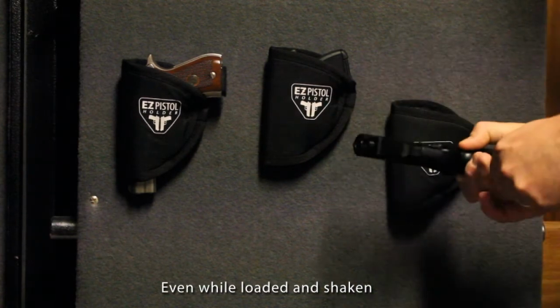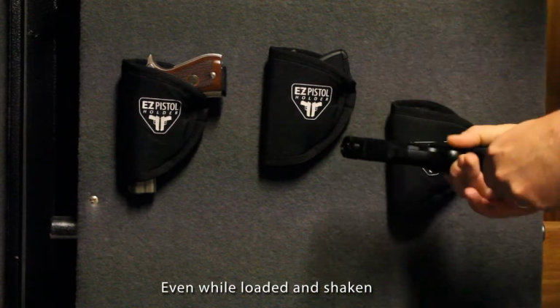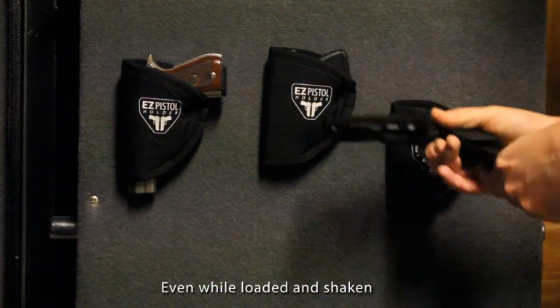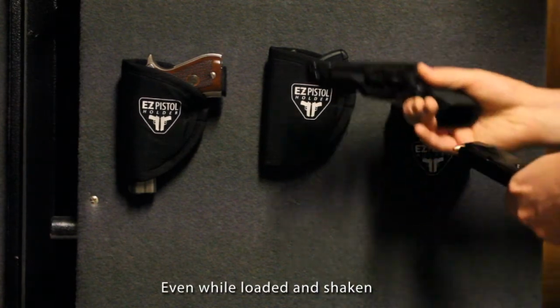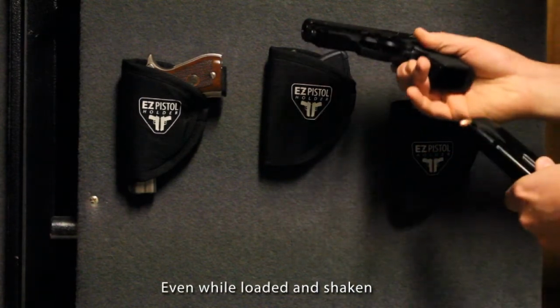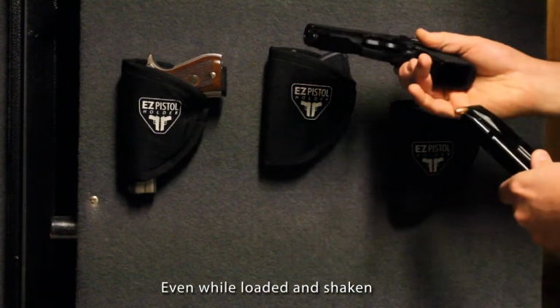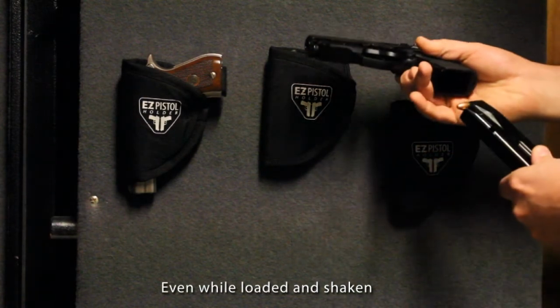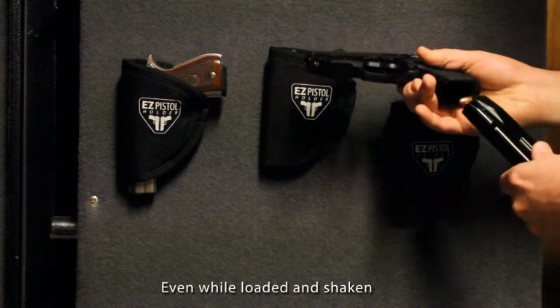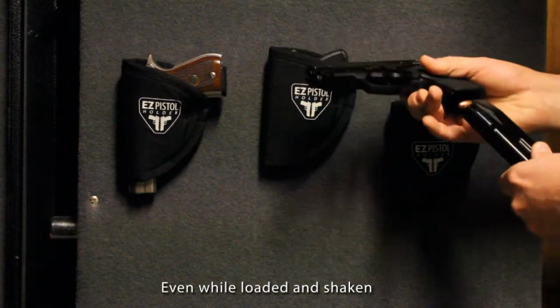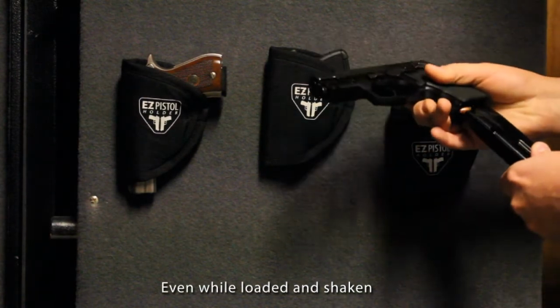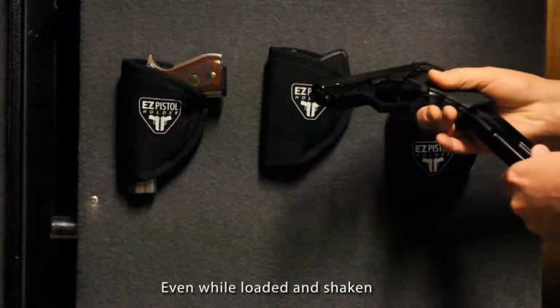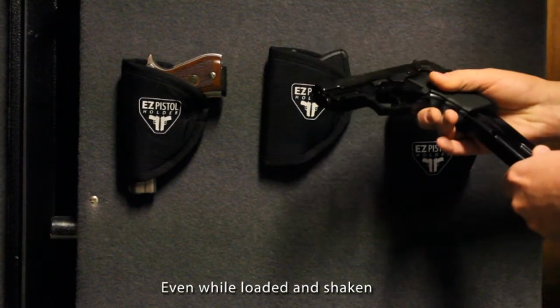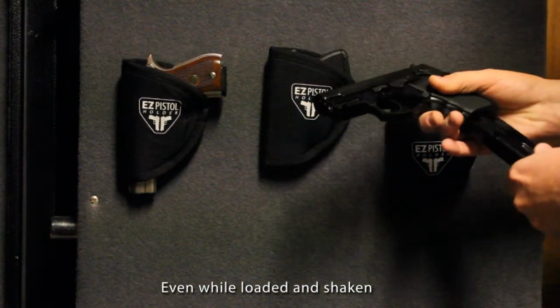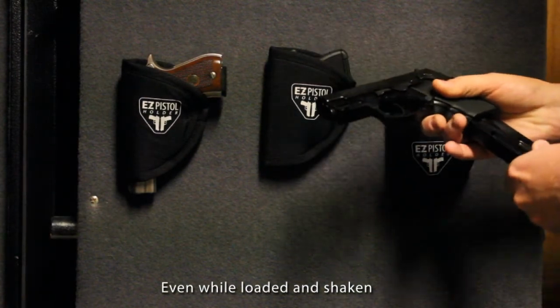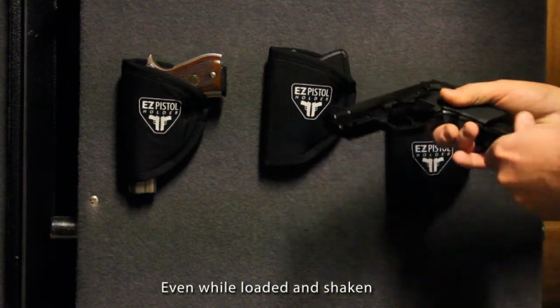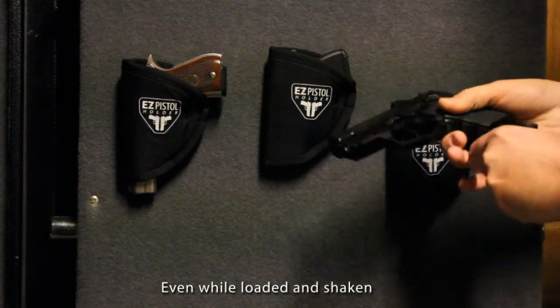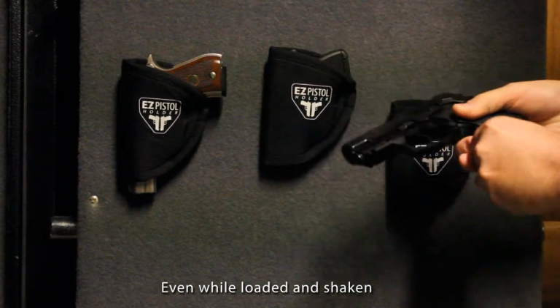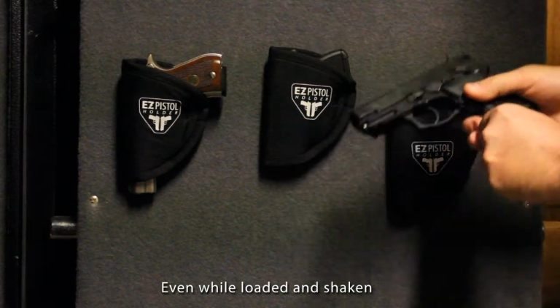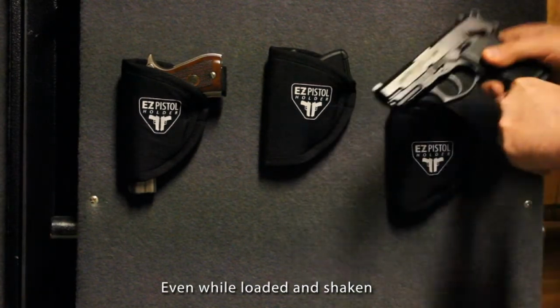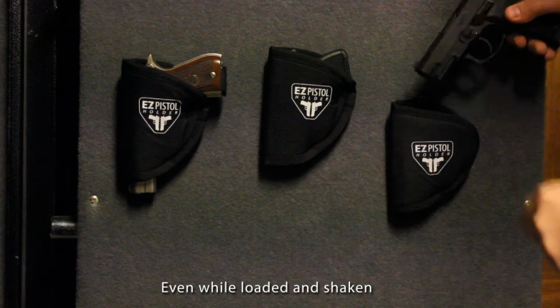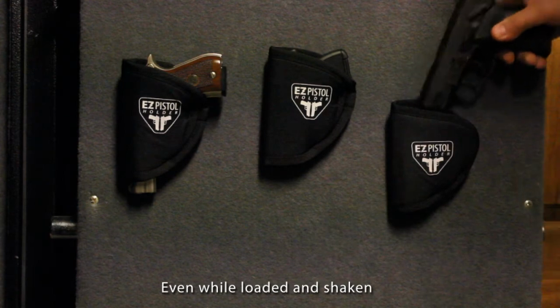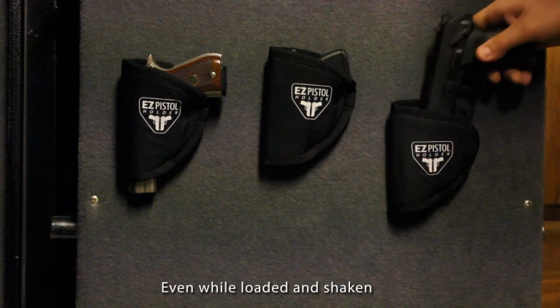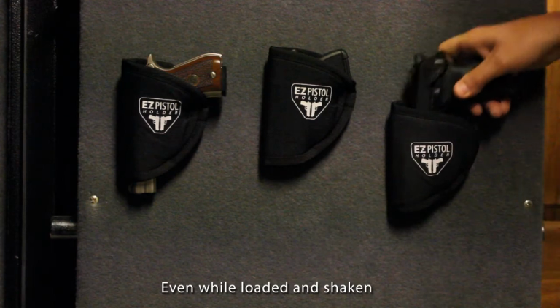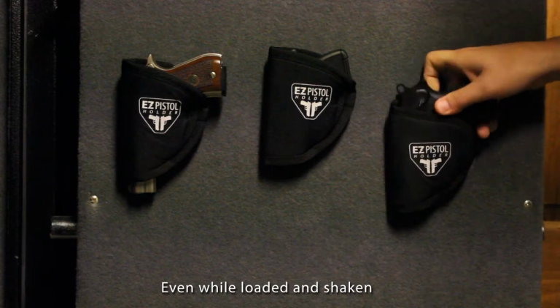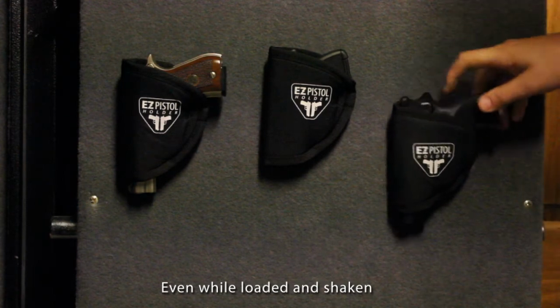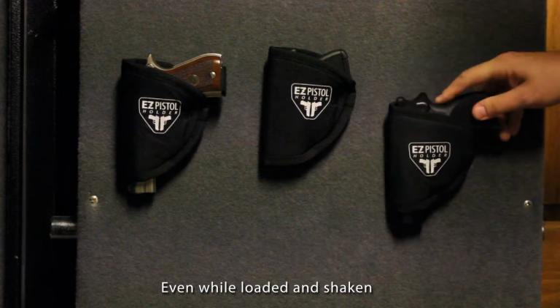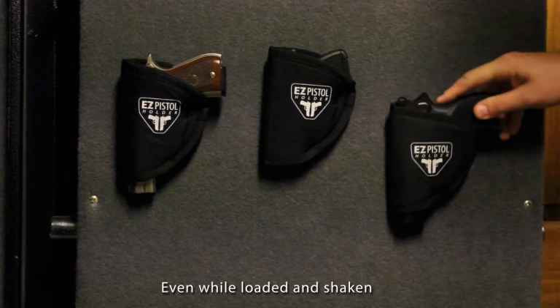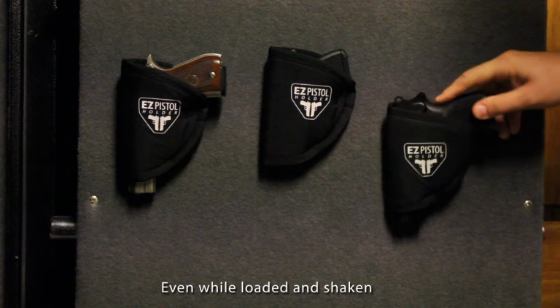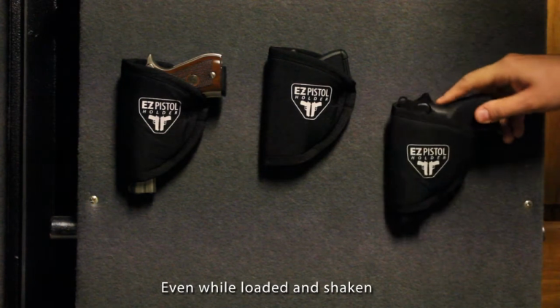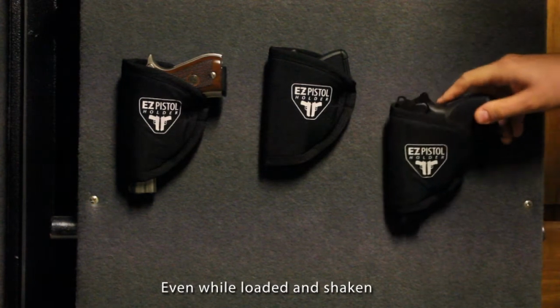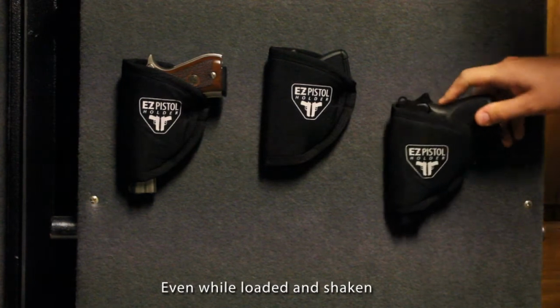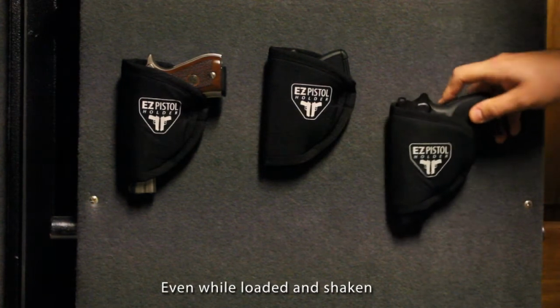Whether you keep your guns loaded or not while in your safe, the sturdy and solid design can handle it even with some heavy shaking.